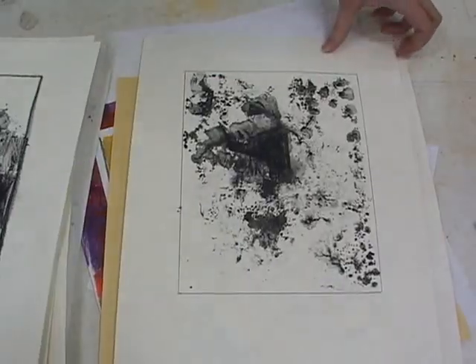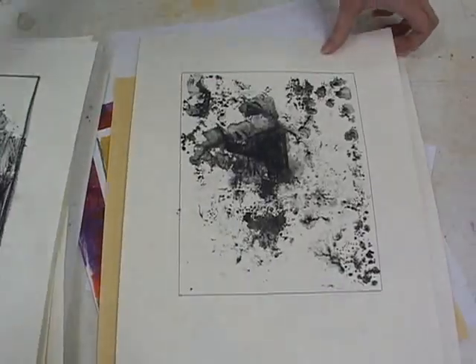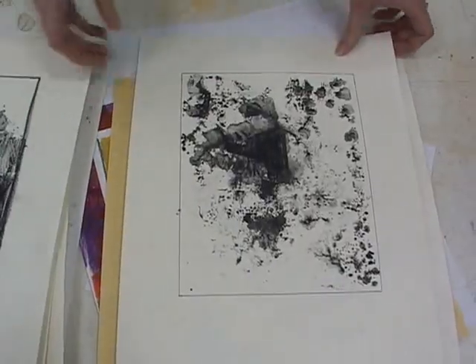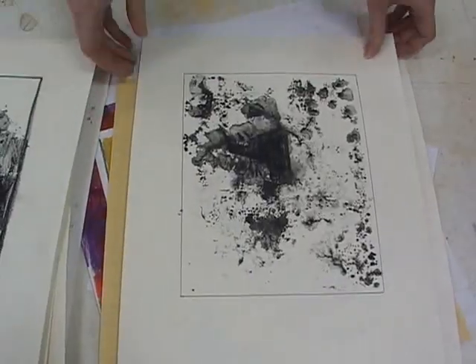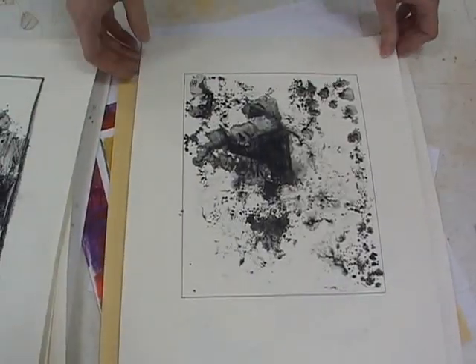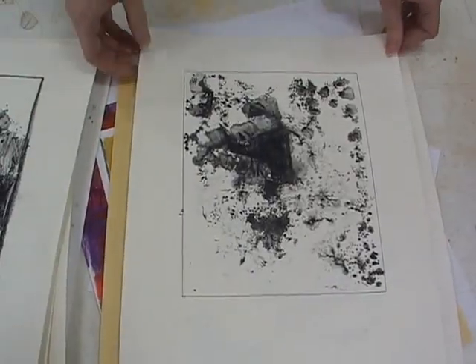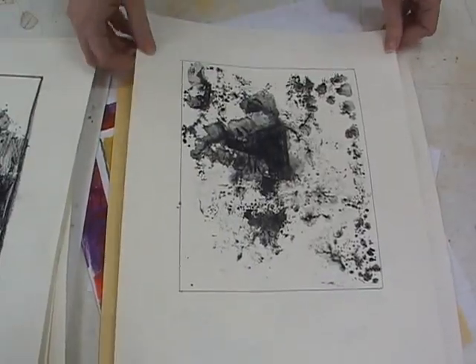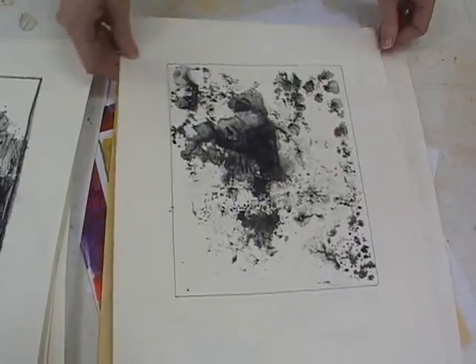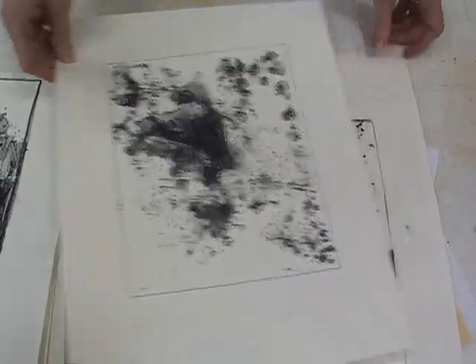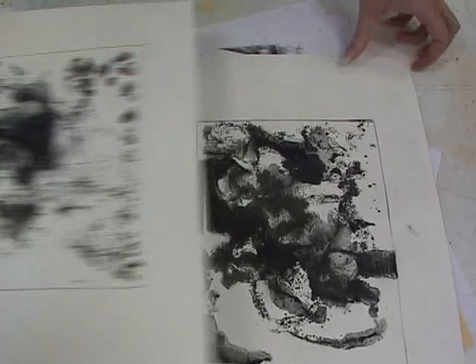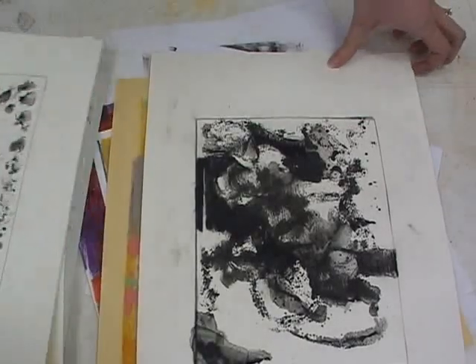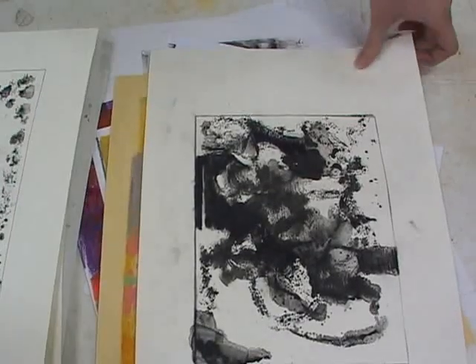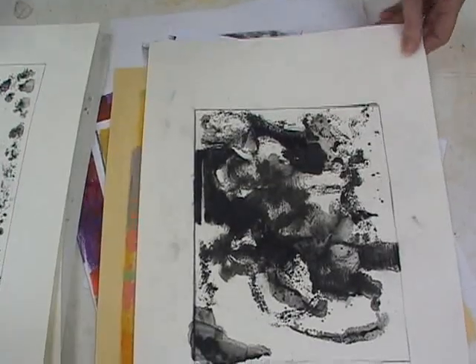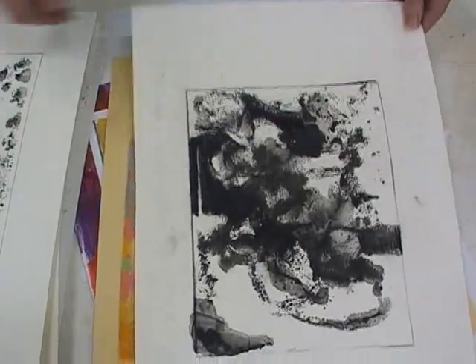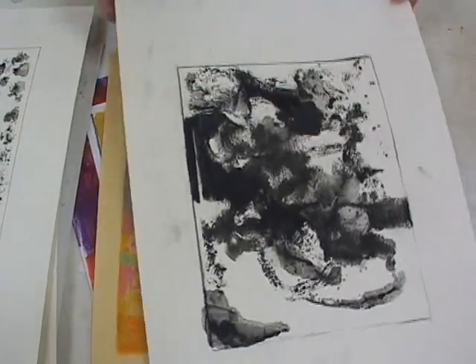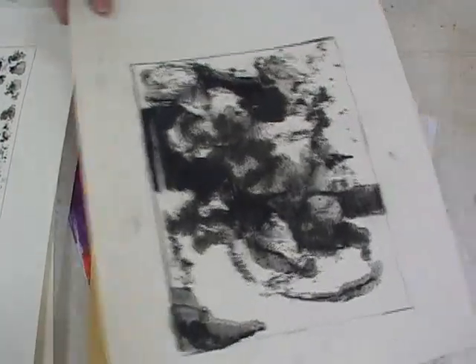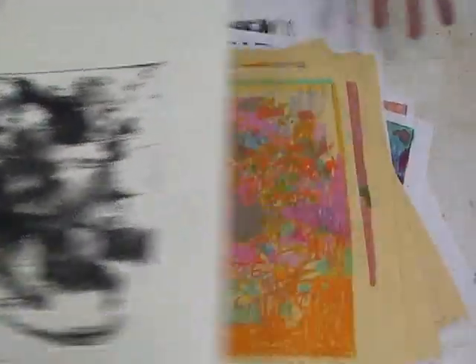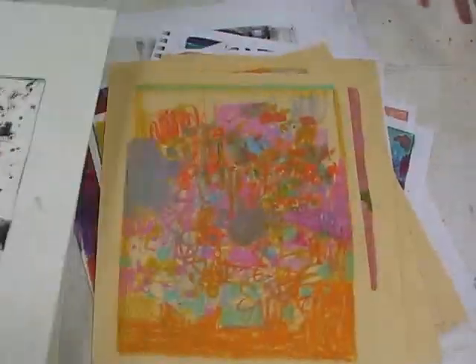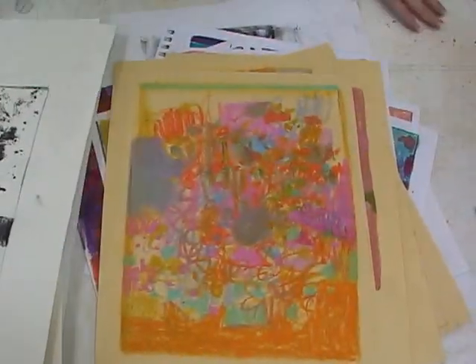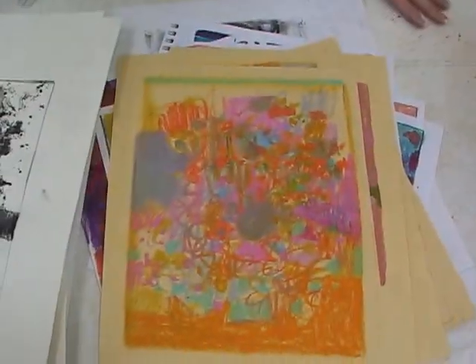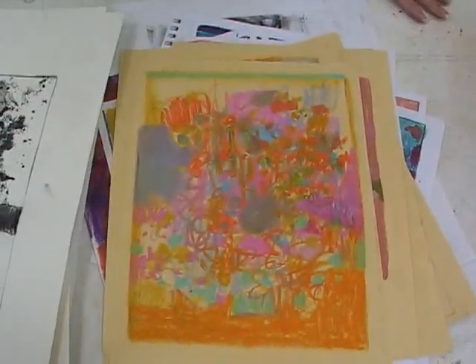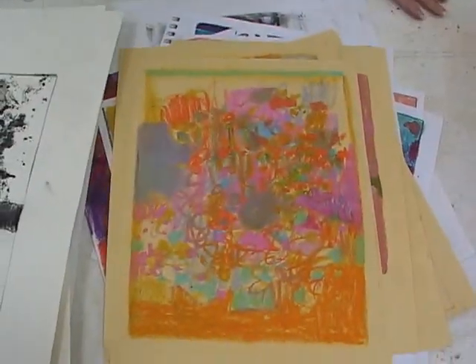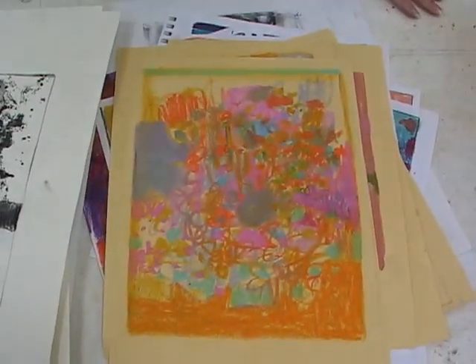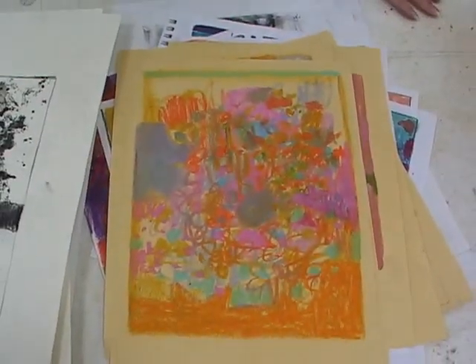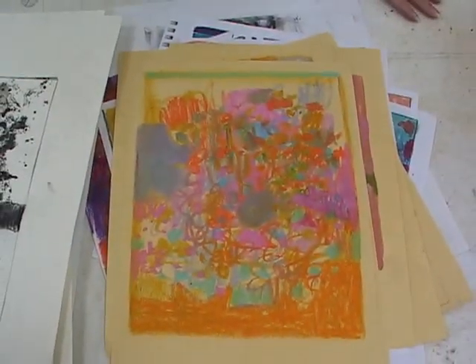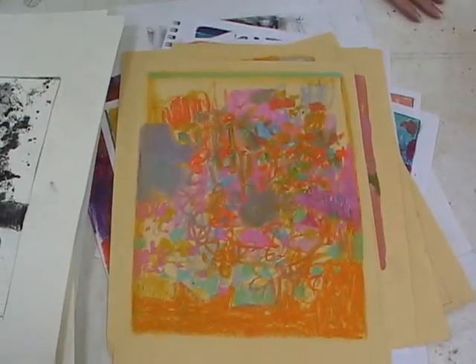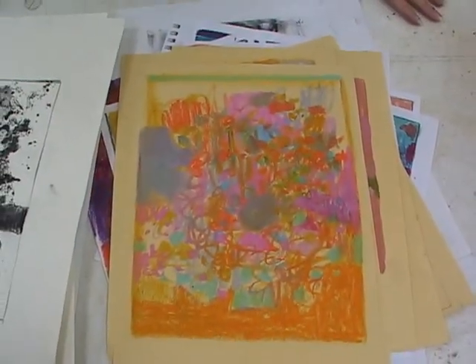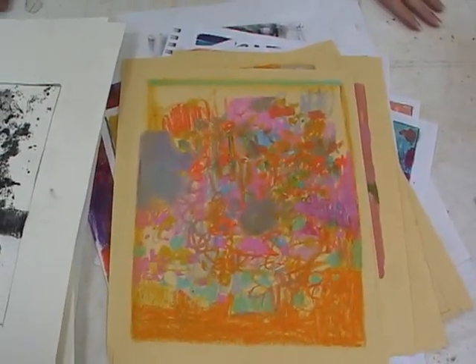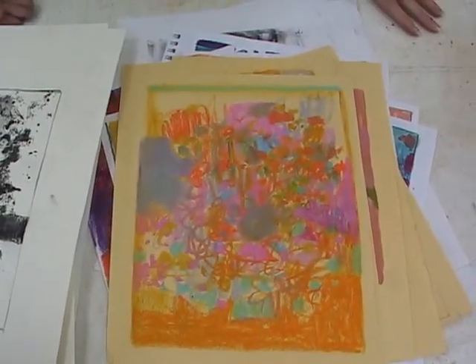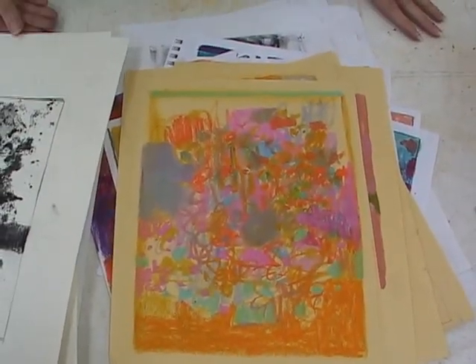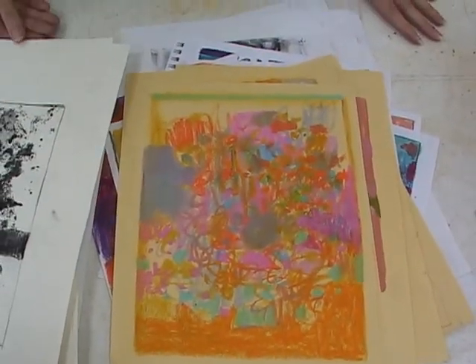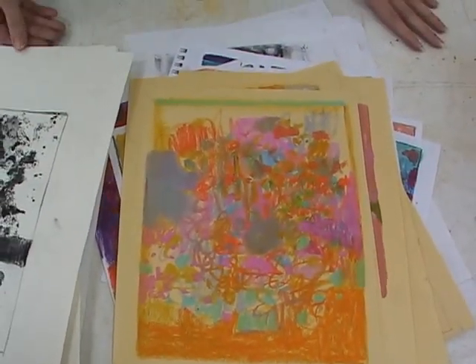Tell me what the word monotype means. That you can just lift one print from the plate.